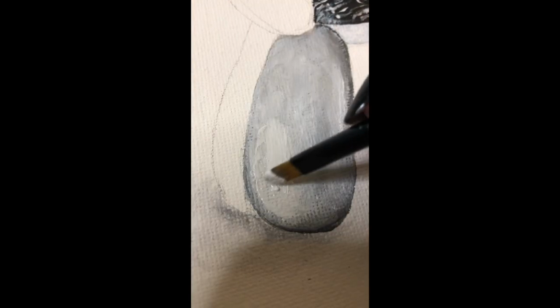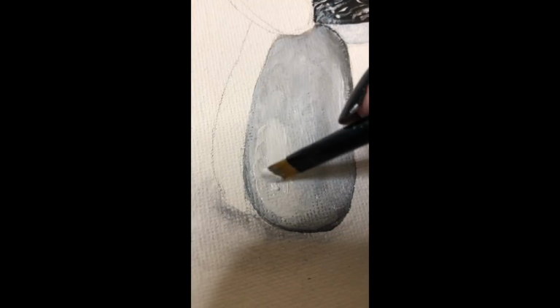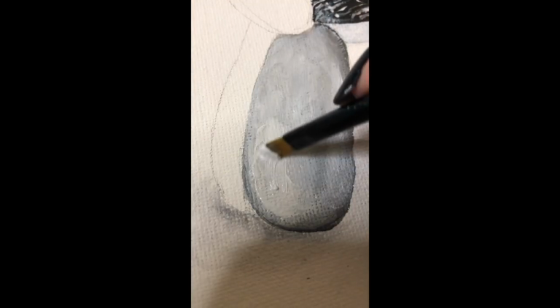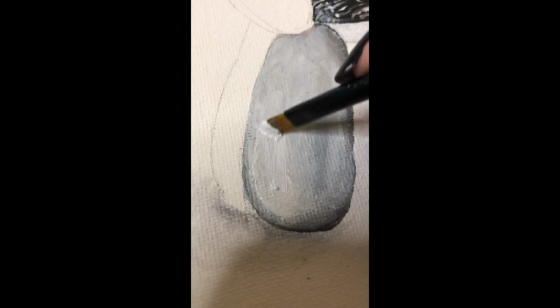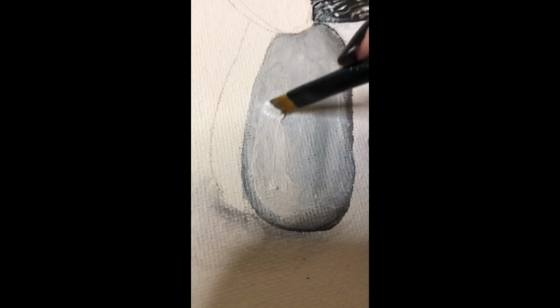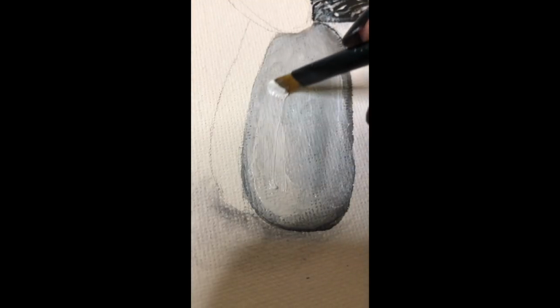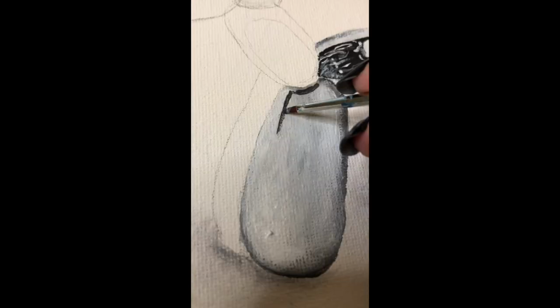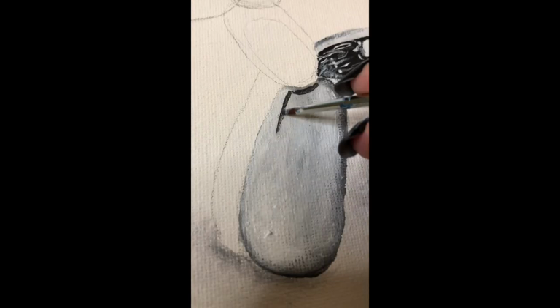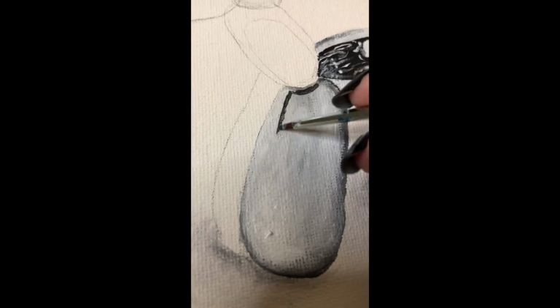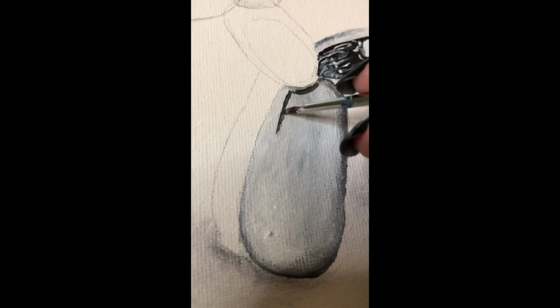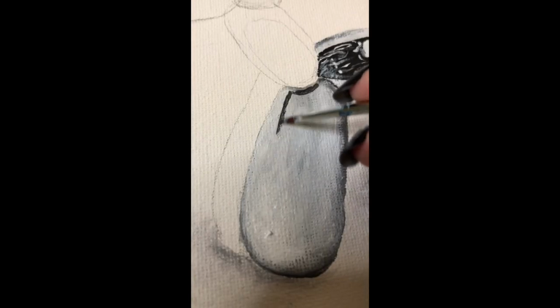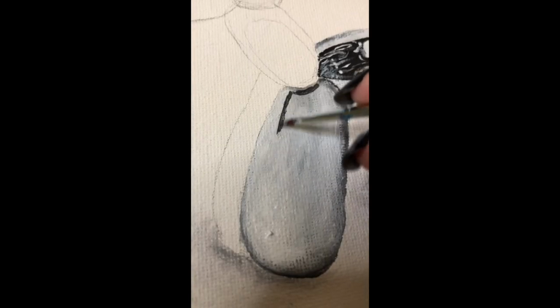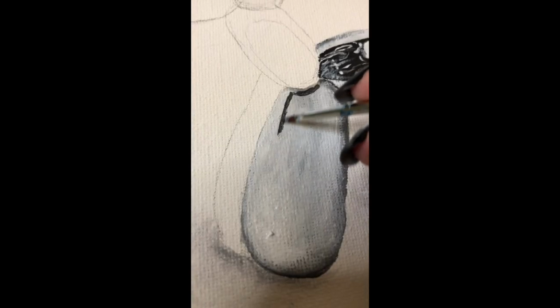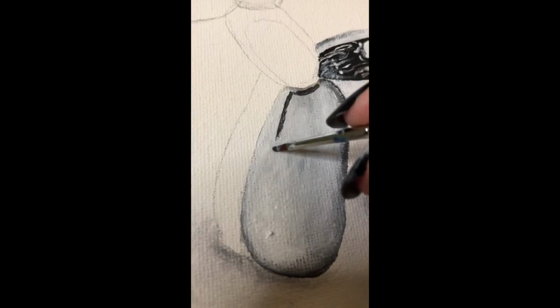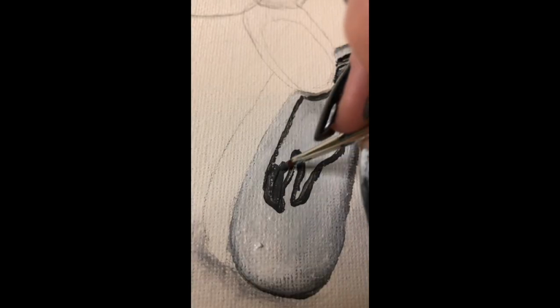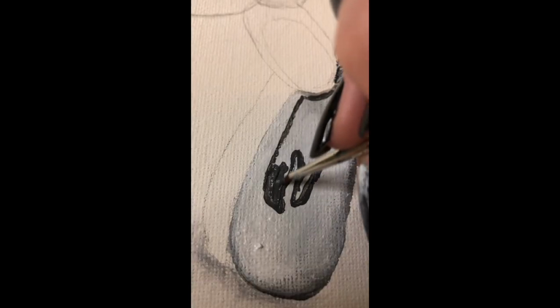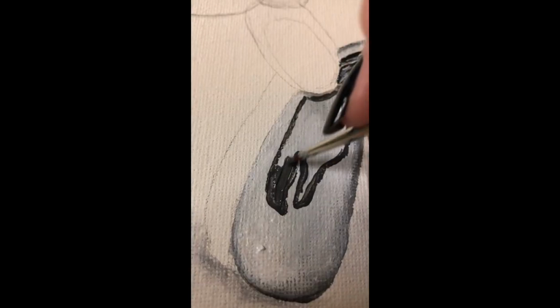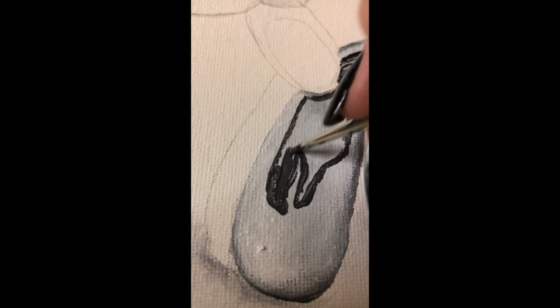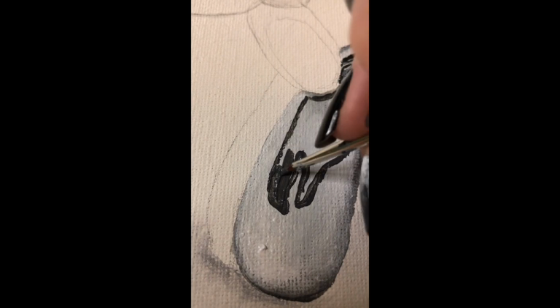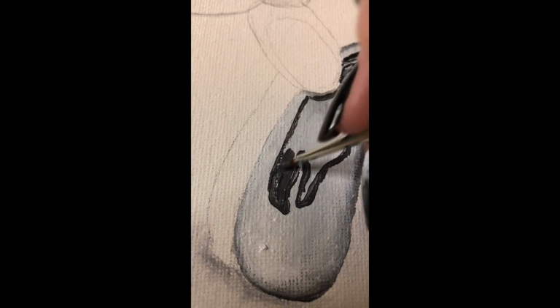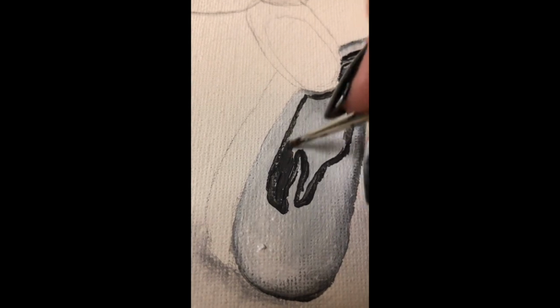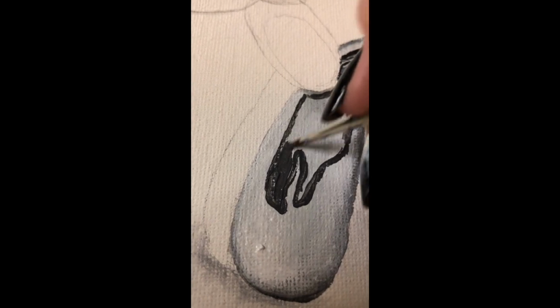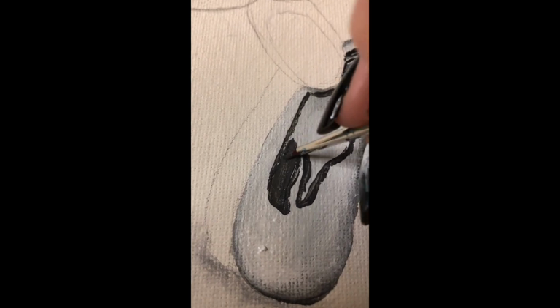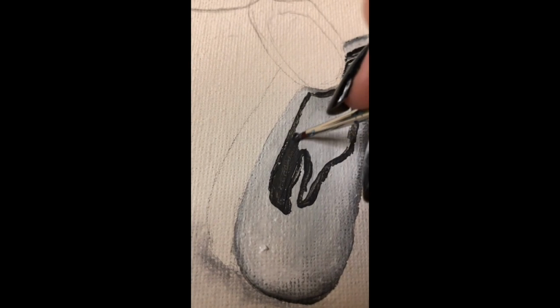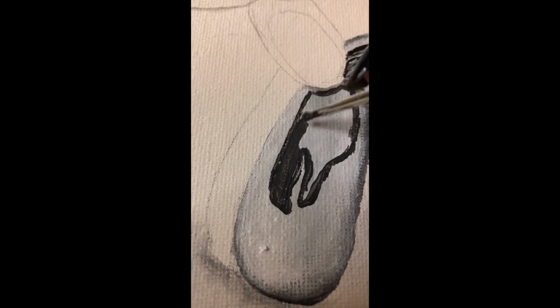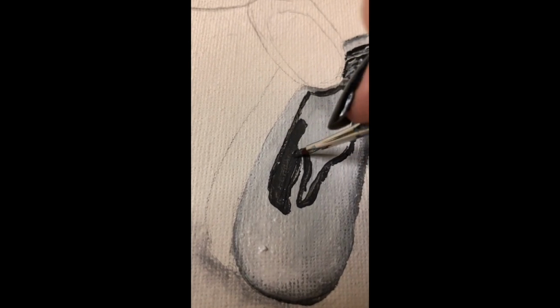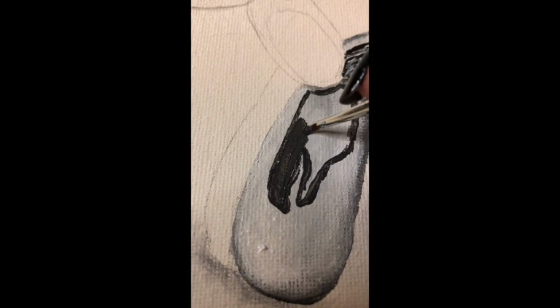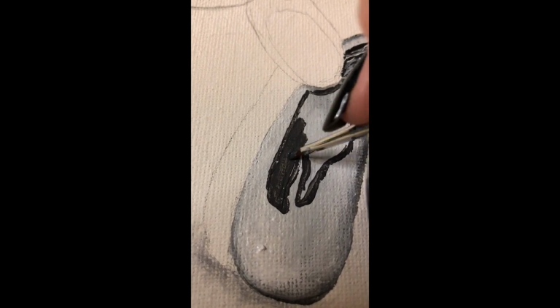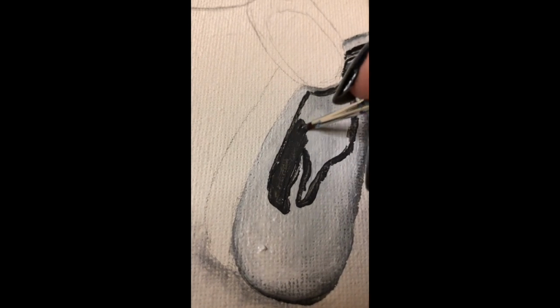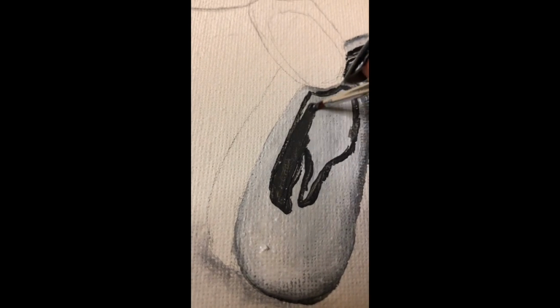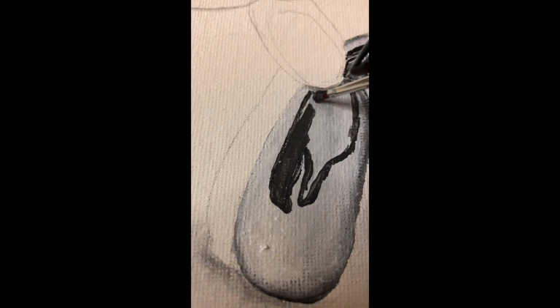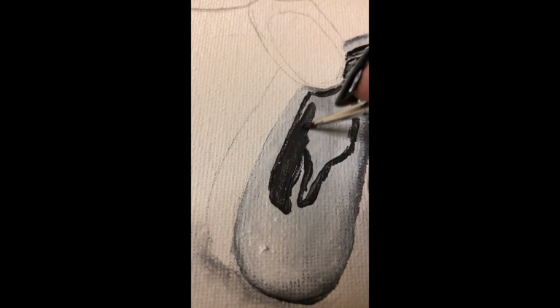Since this is acrylic paint and dries fast, I try to blend it together when it's still wet for a smoother result.